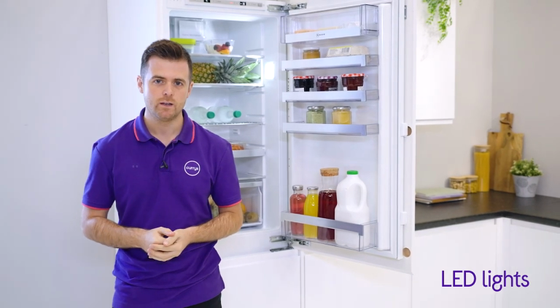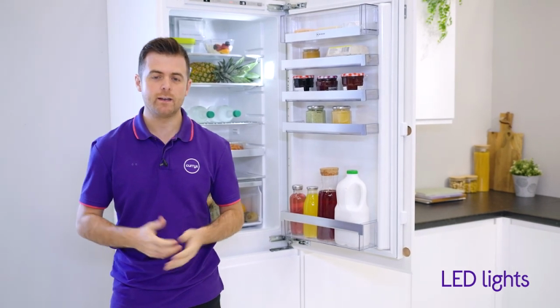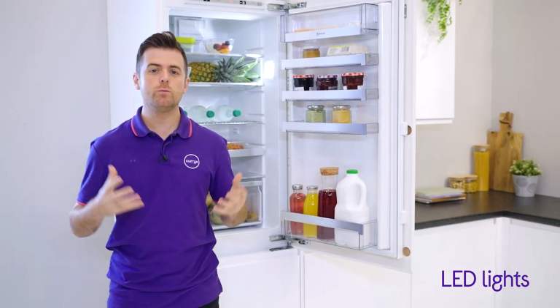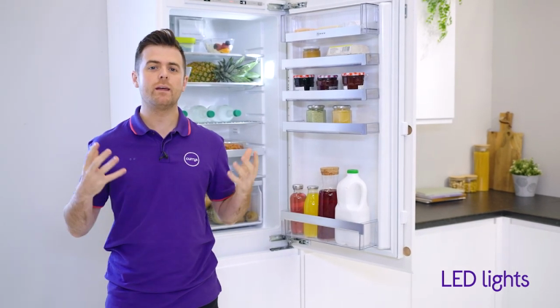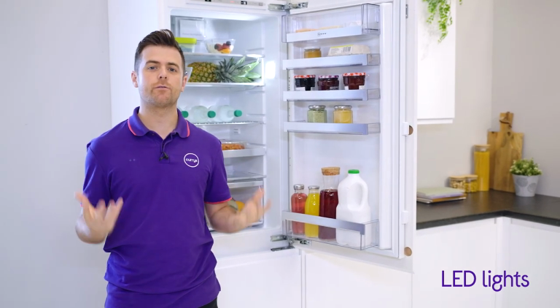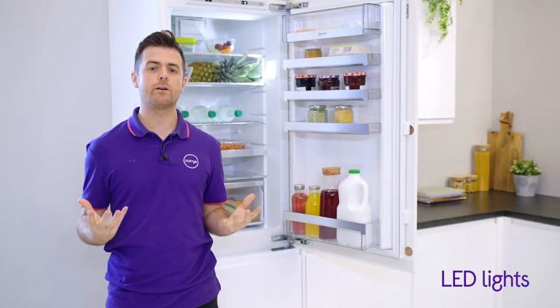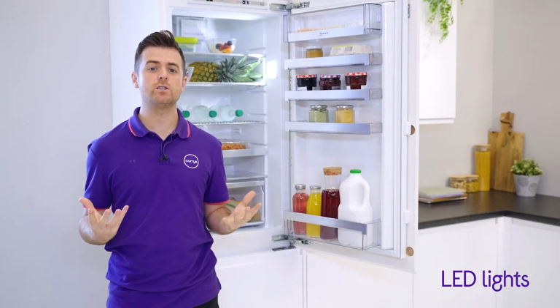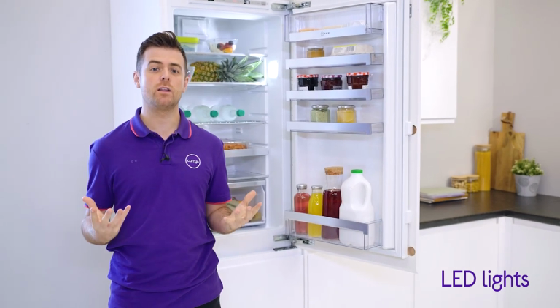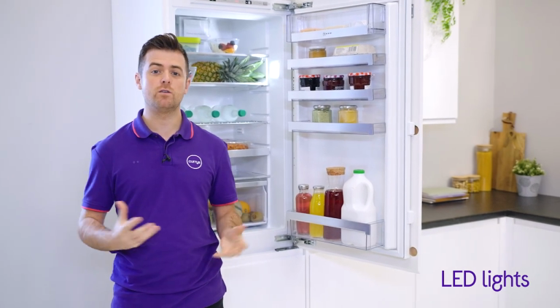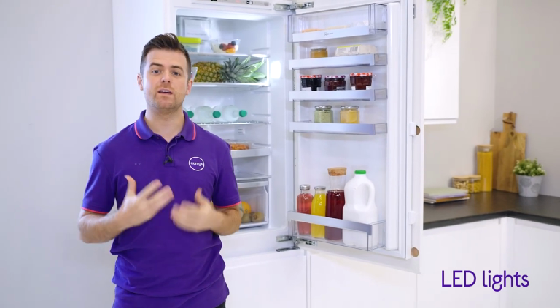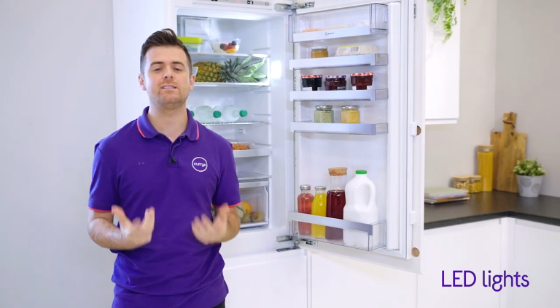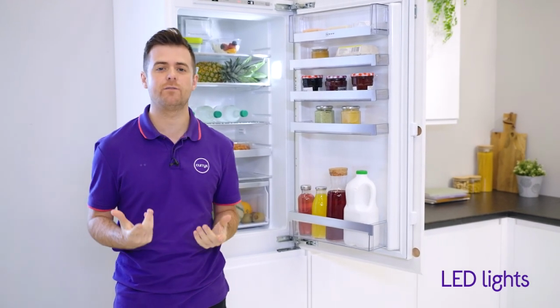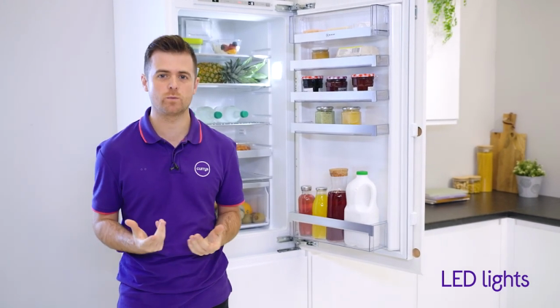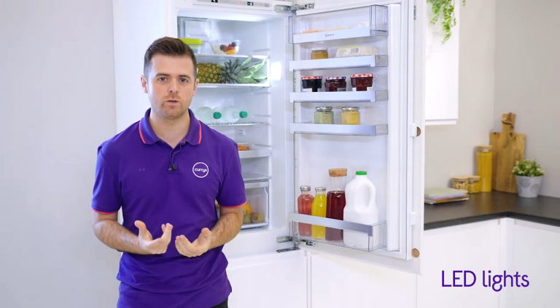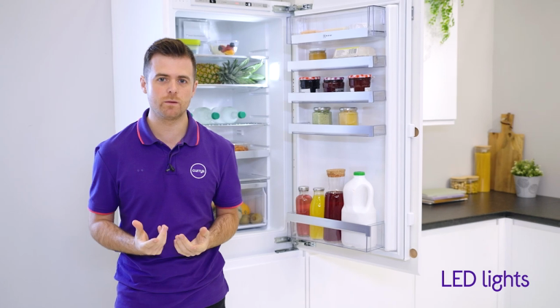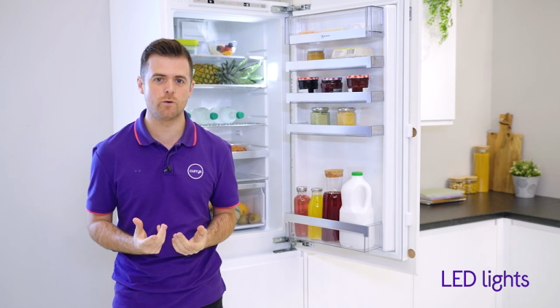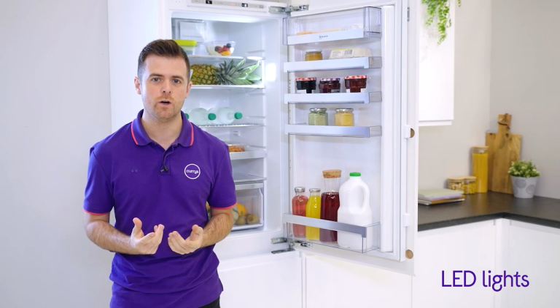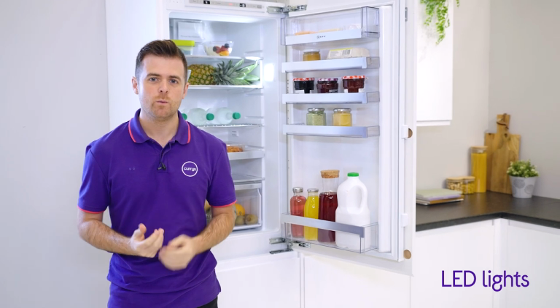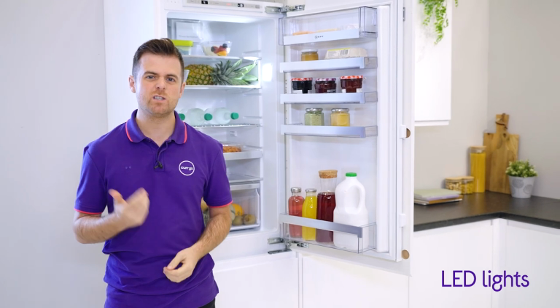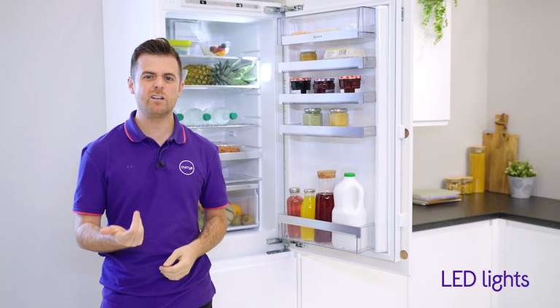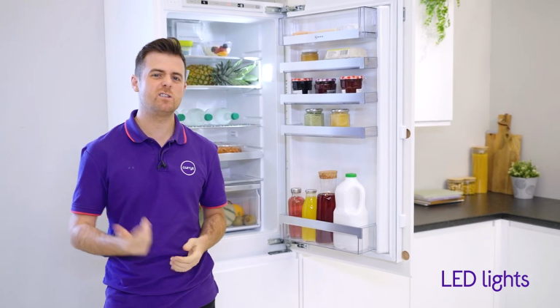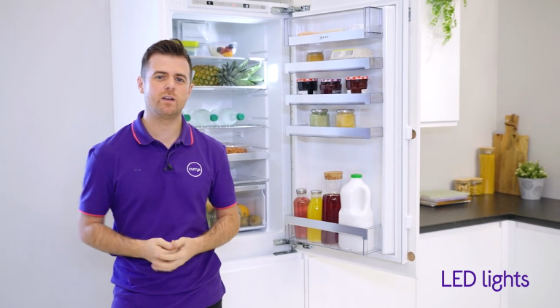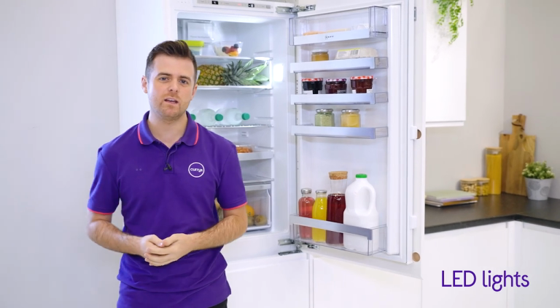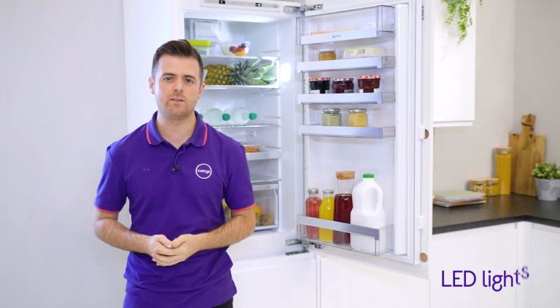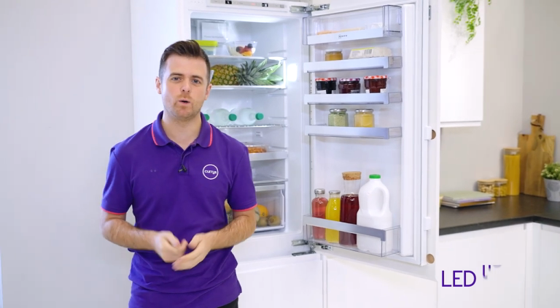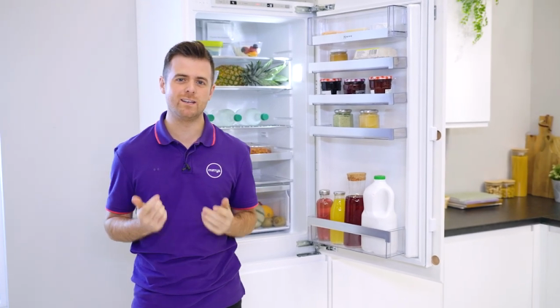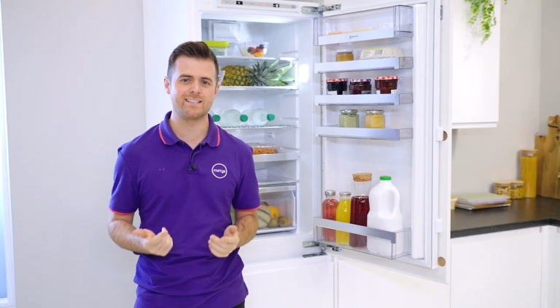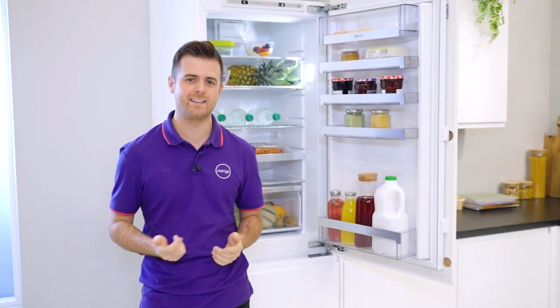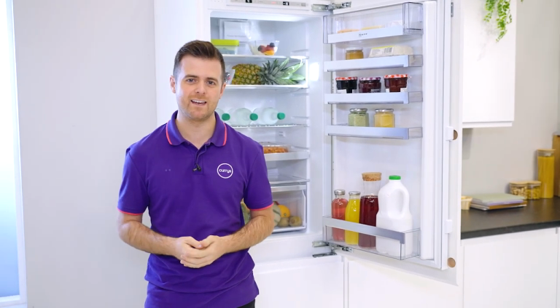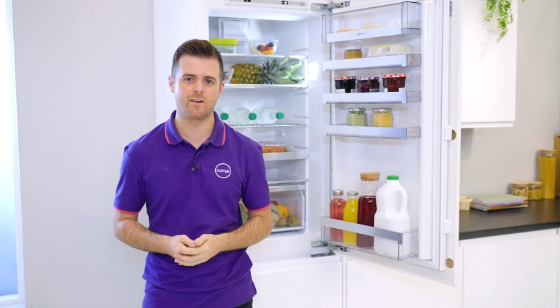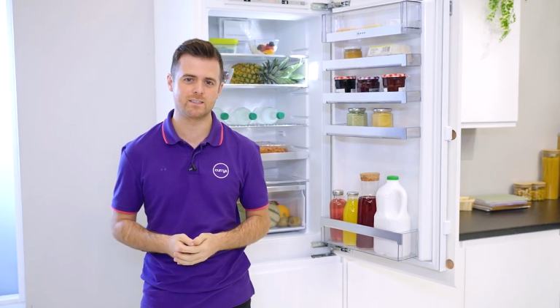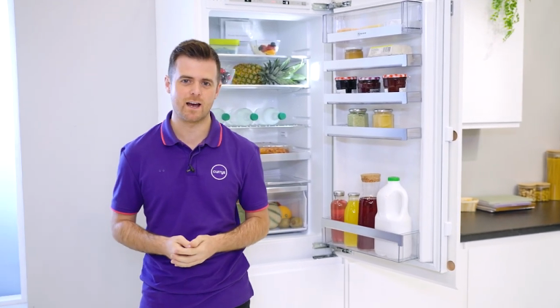They illuminate the fridge so that you can easily find what you're looking for, which is really useful in the evening when you're getting that late night snack.